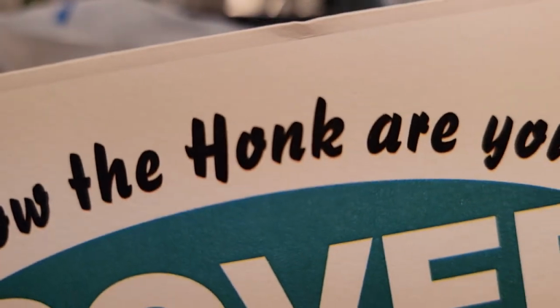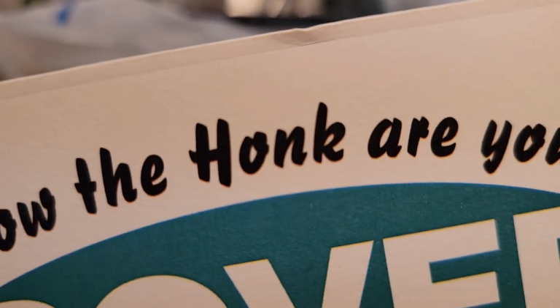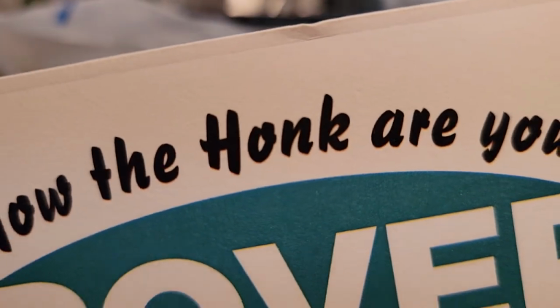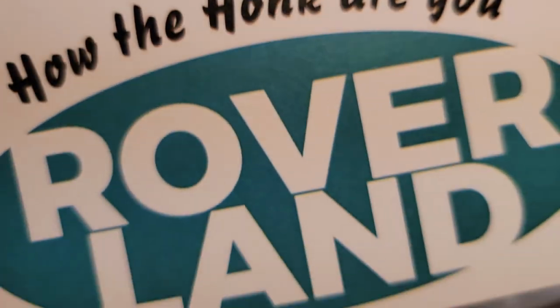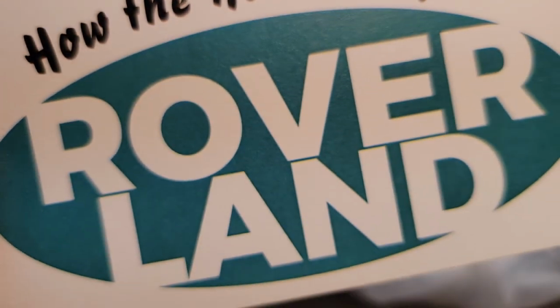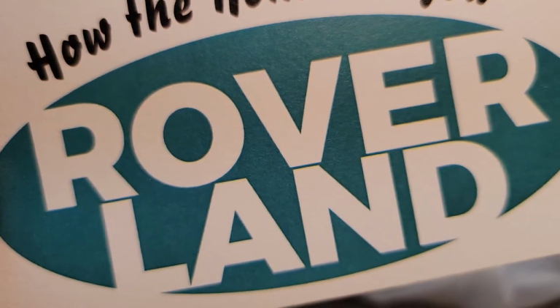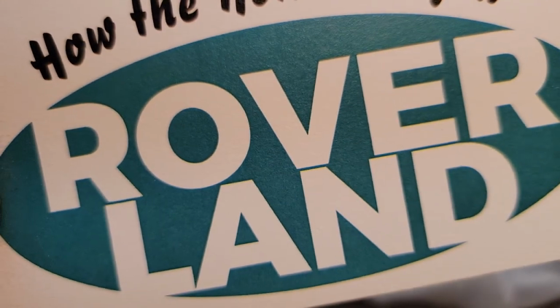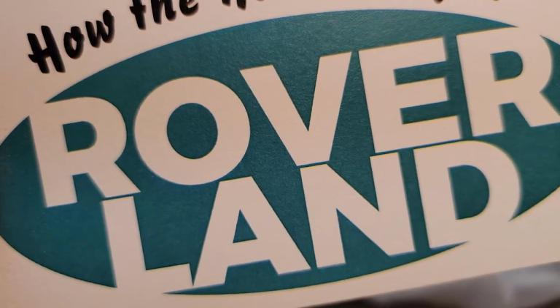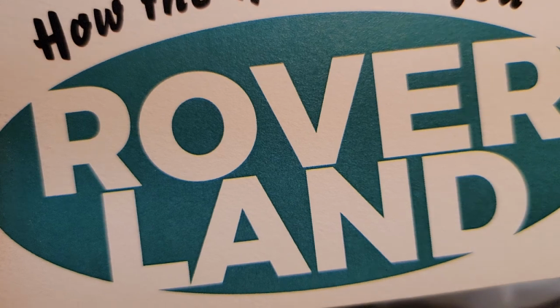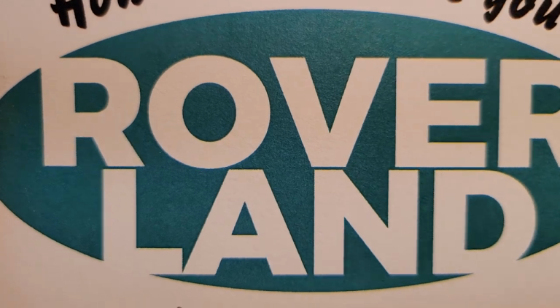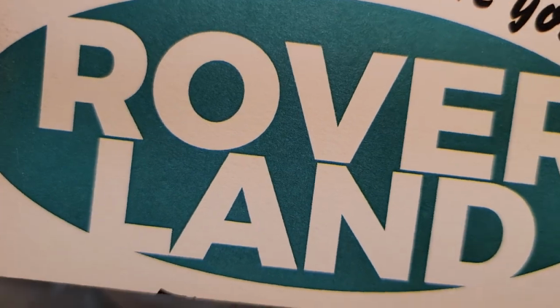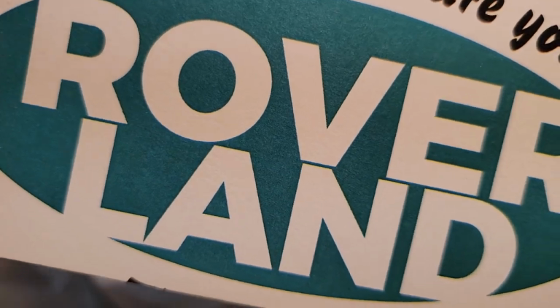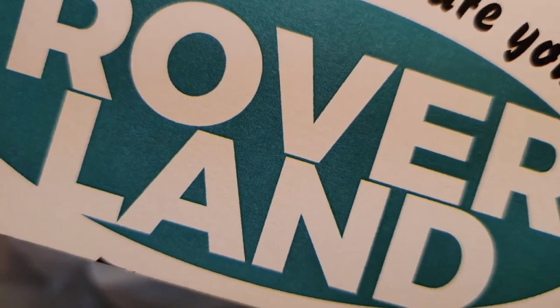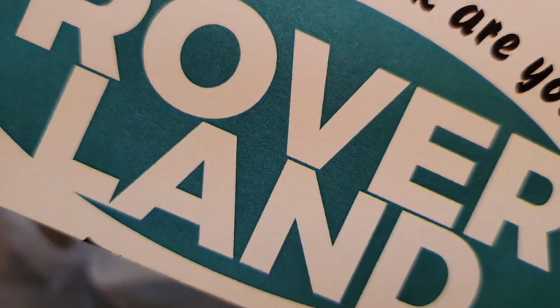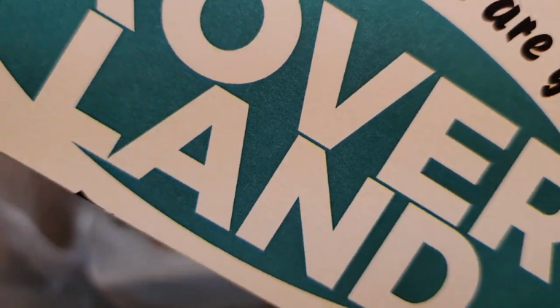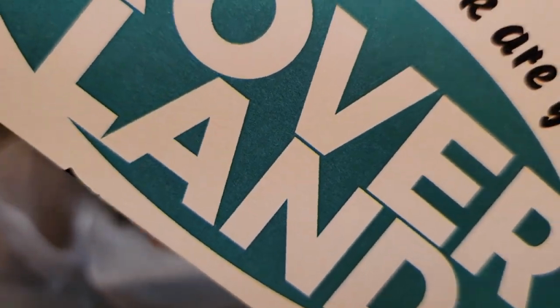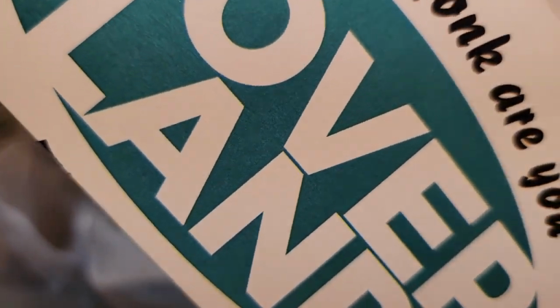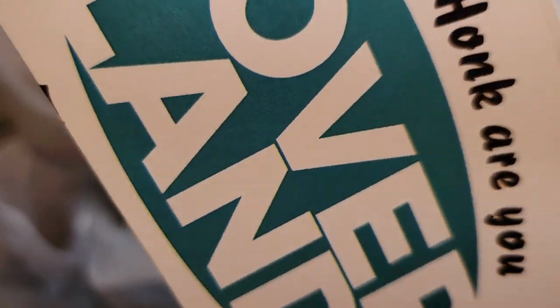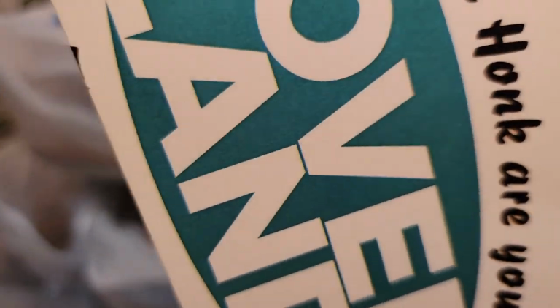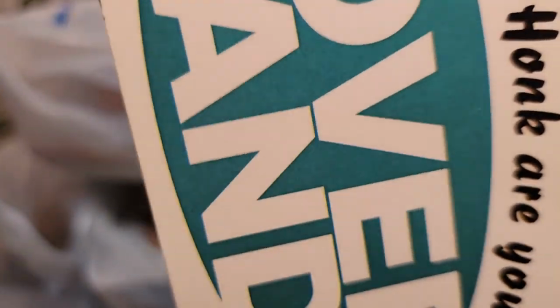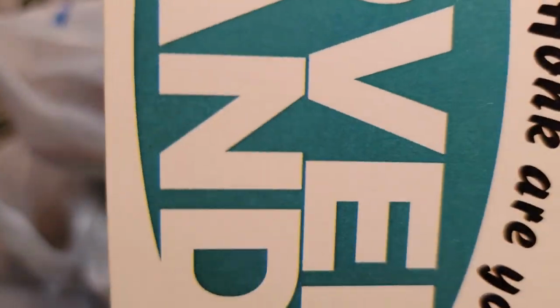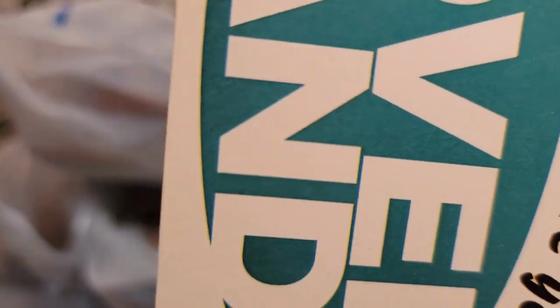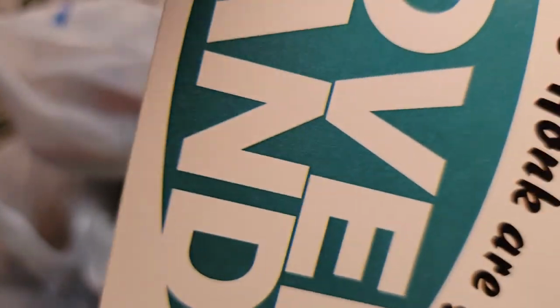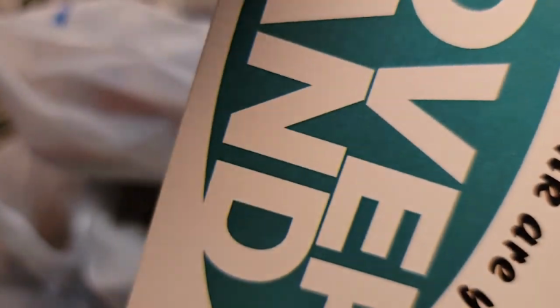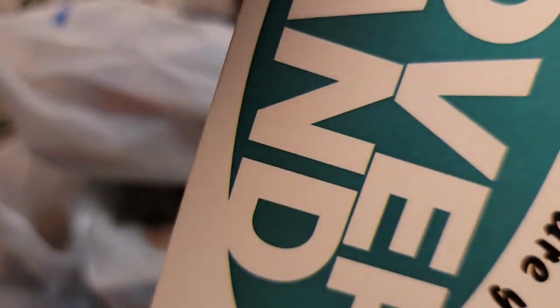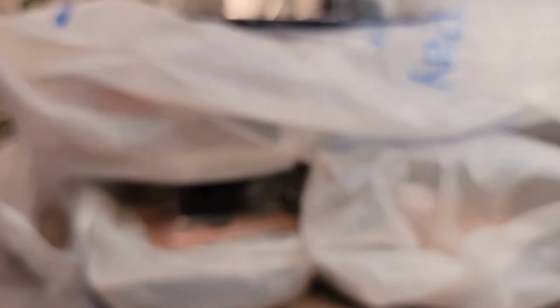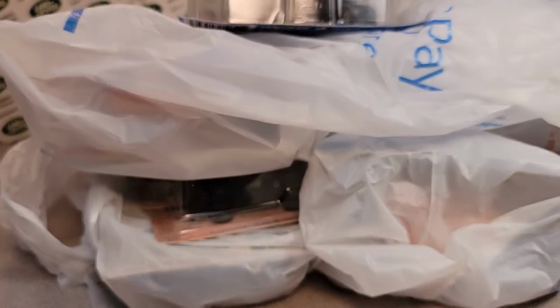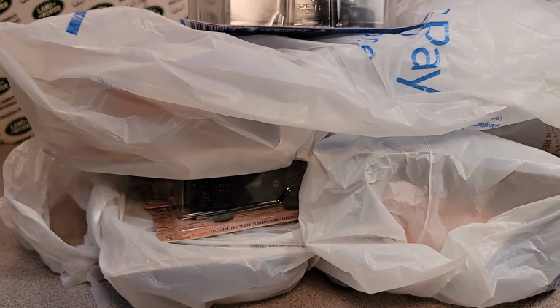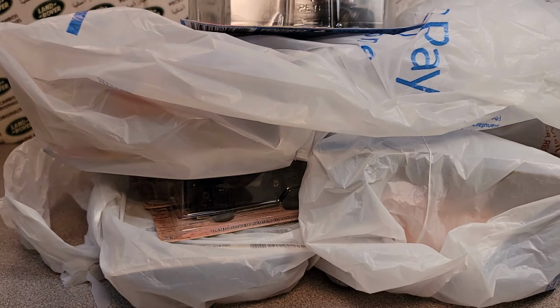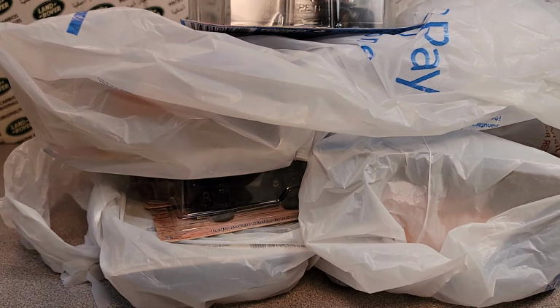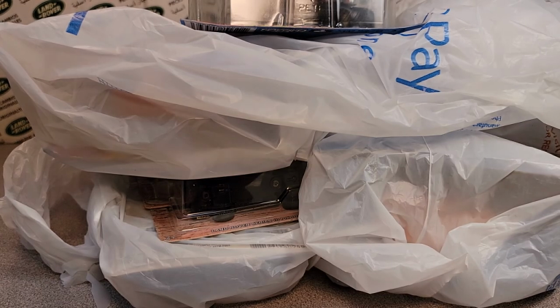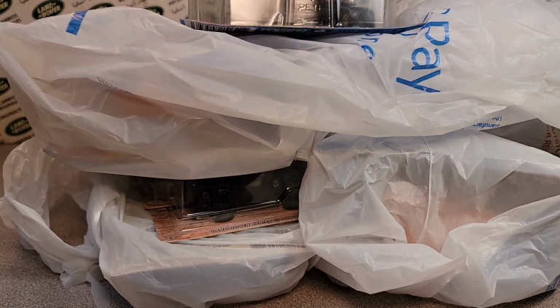Welcome to Roverland! This is your friend Dano, and have I got an unboxing for you!